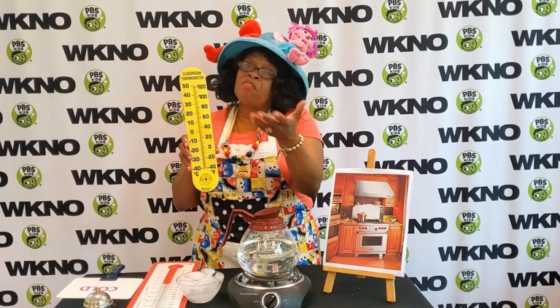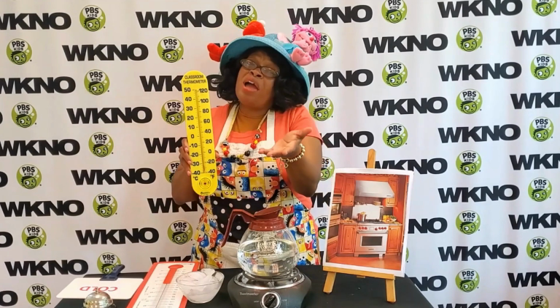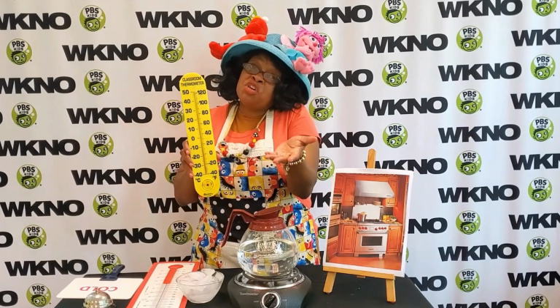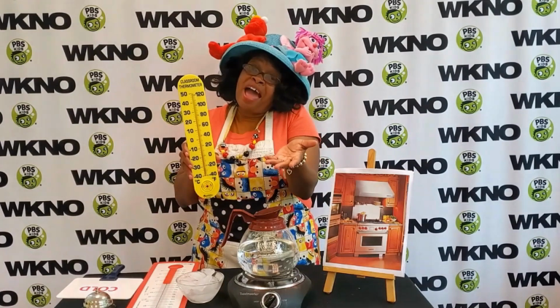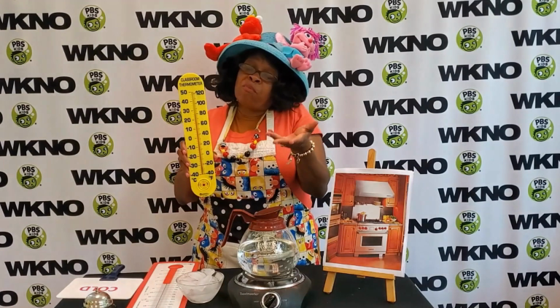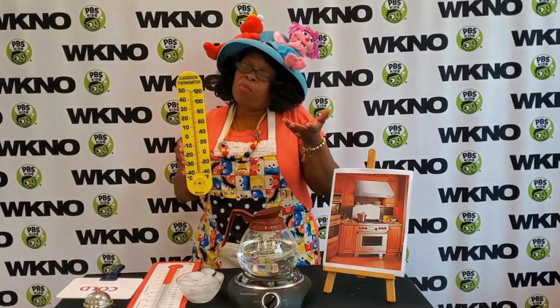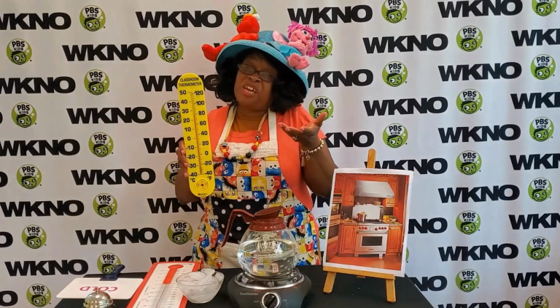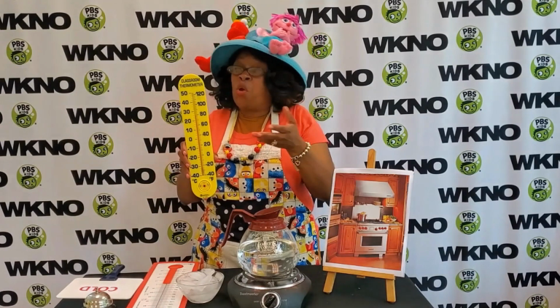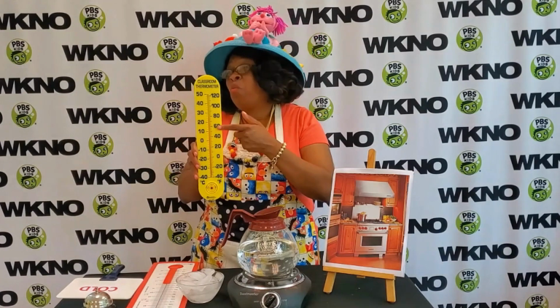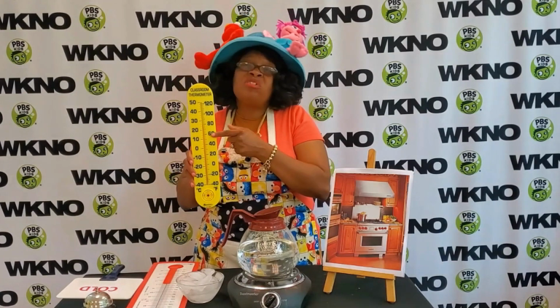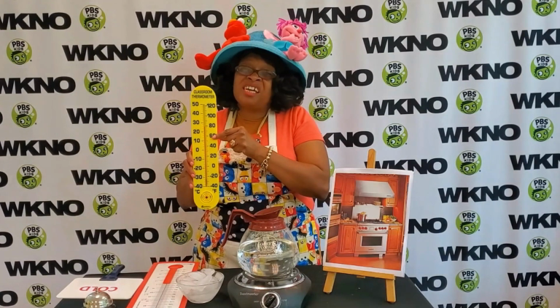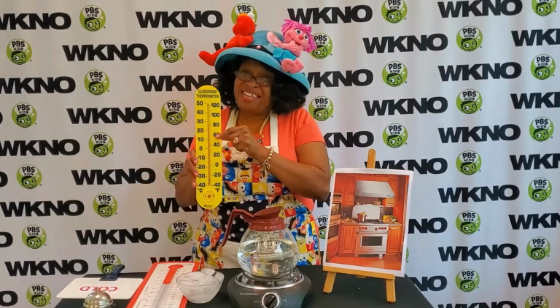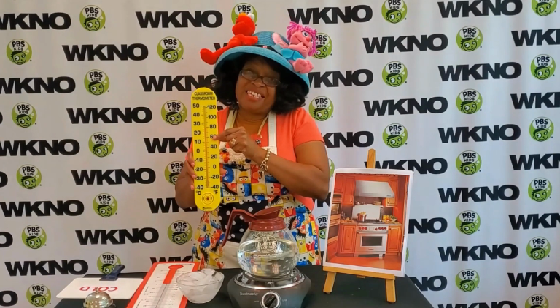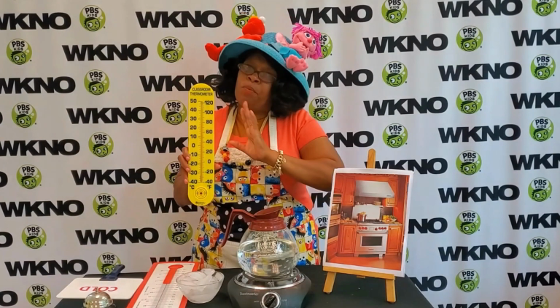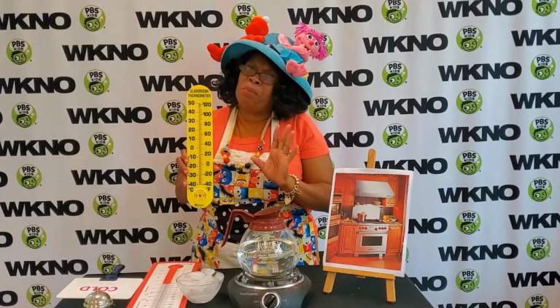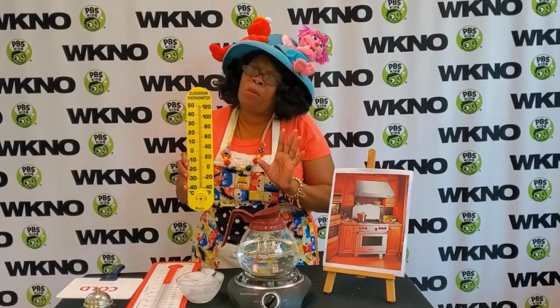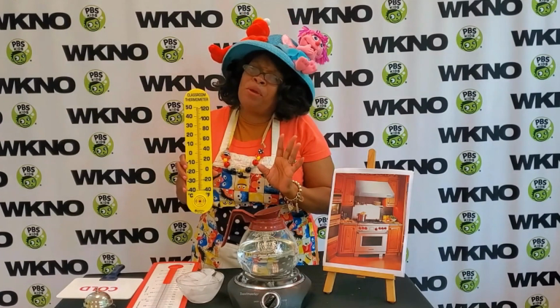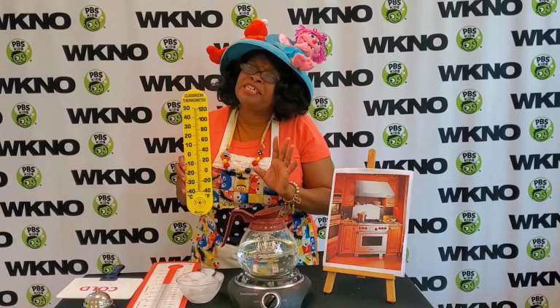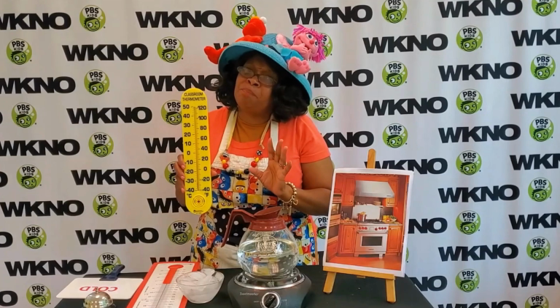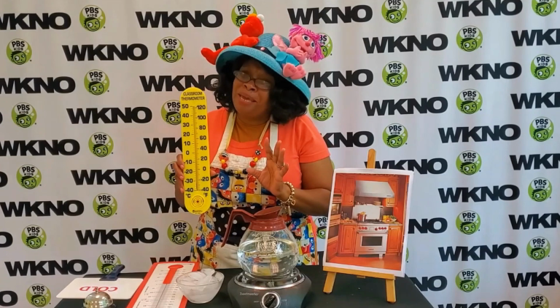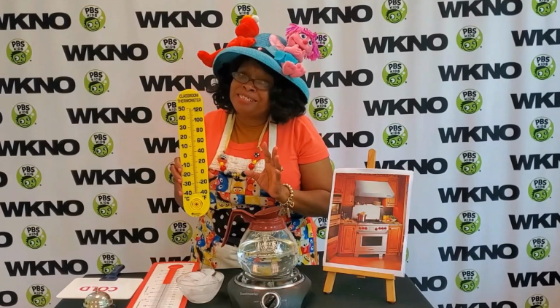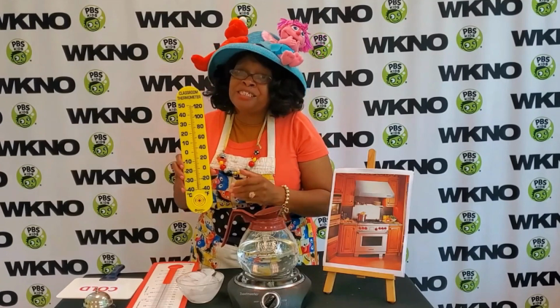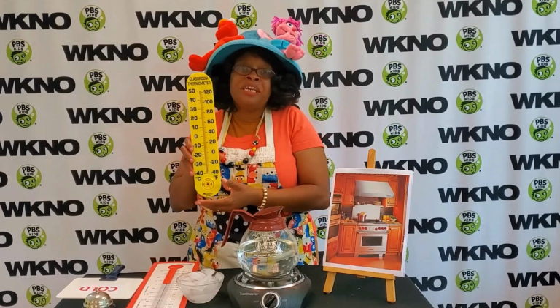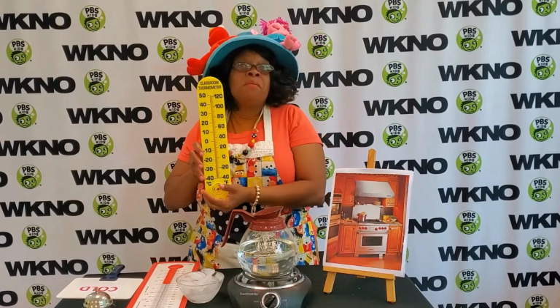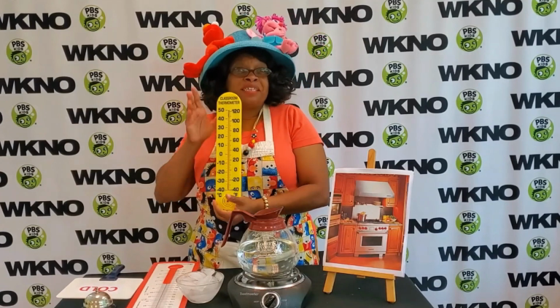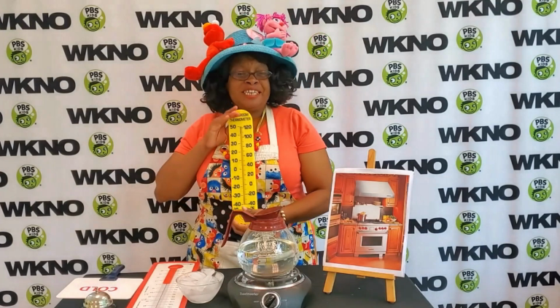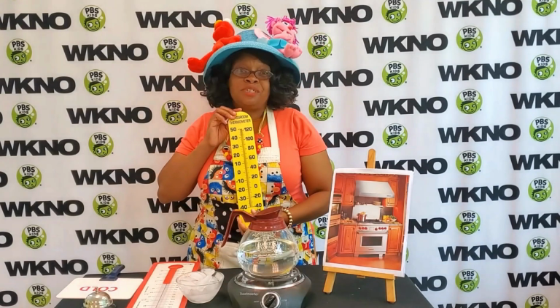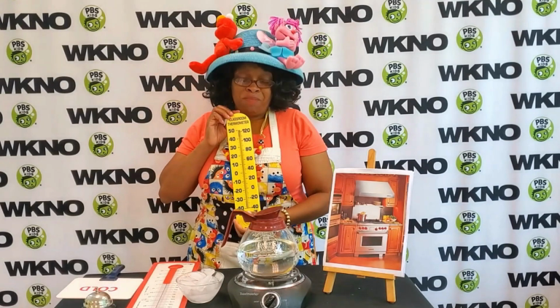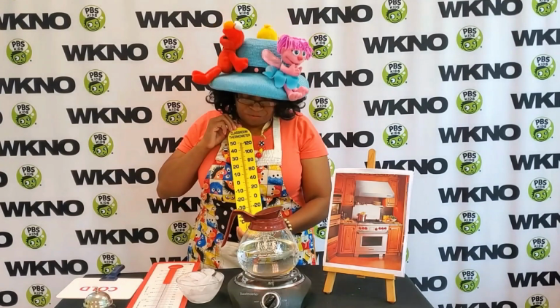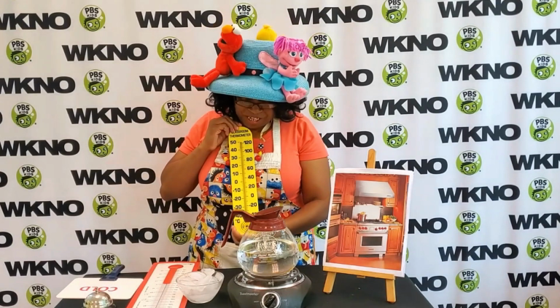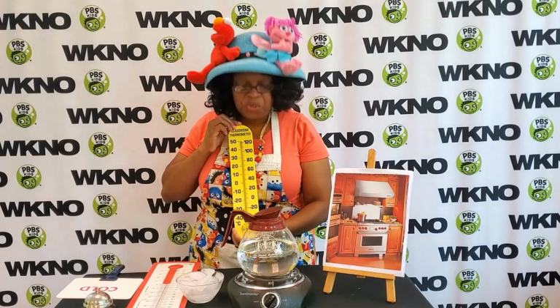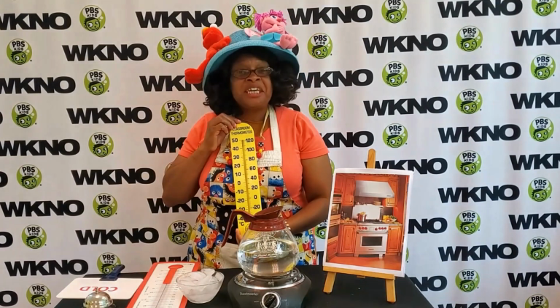Now the one you have probably at home won't look like this. It probably won't be as big as this one because this one is made for Teacher Teacher.